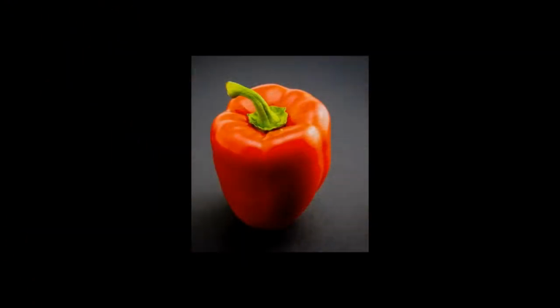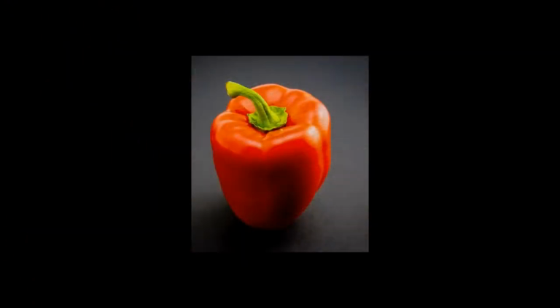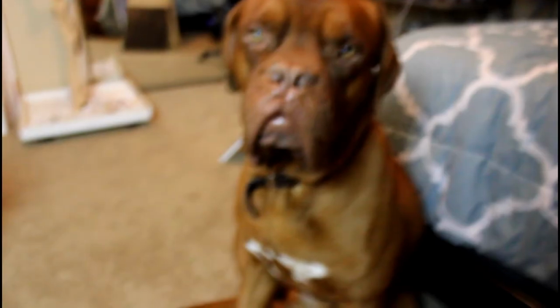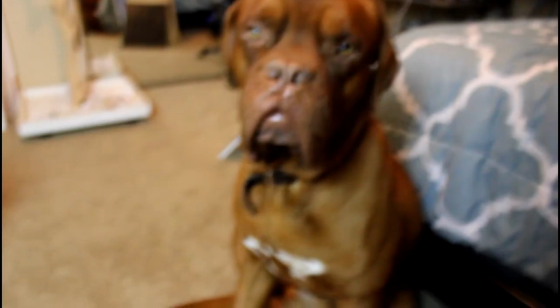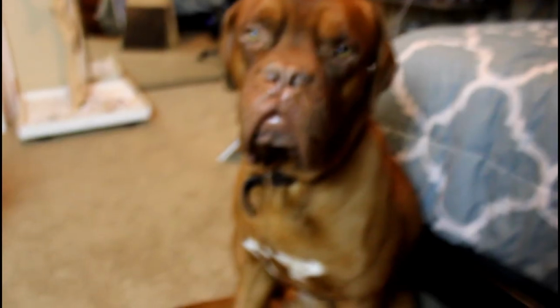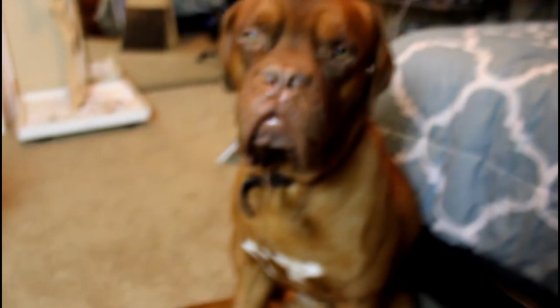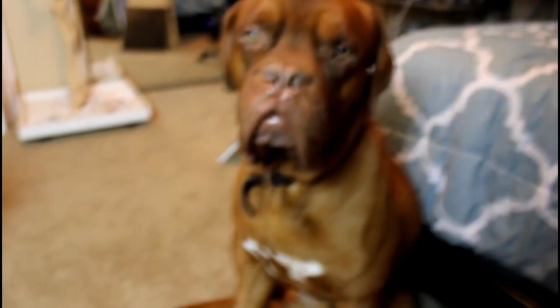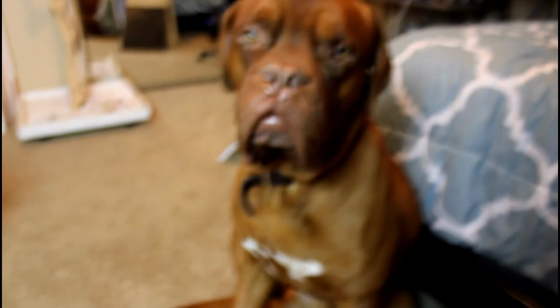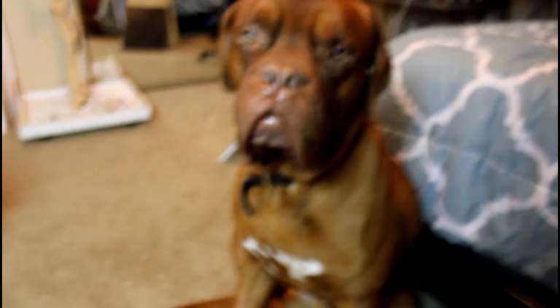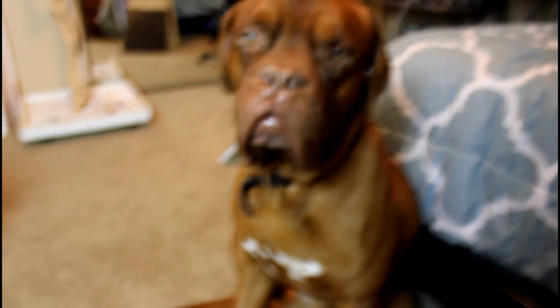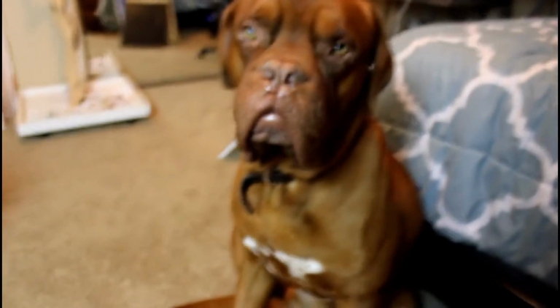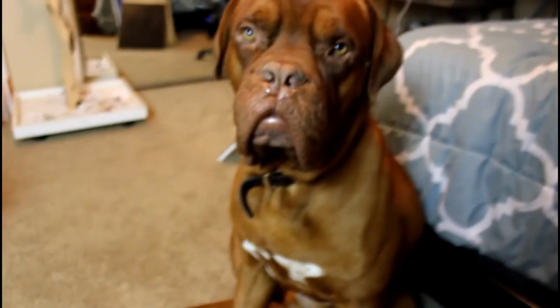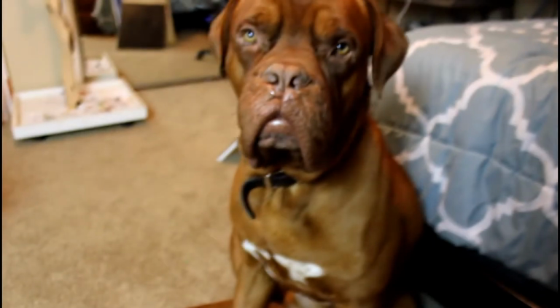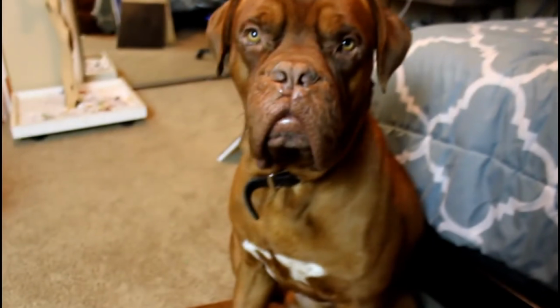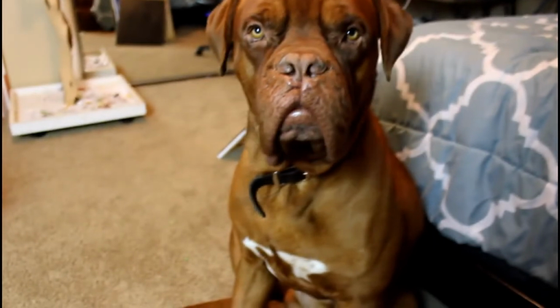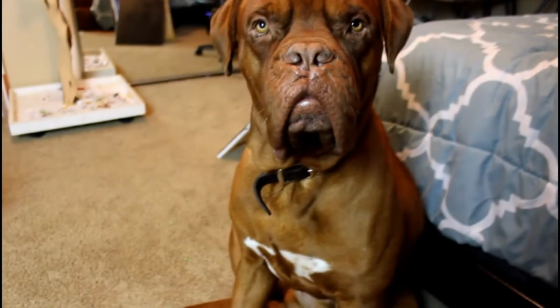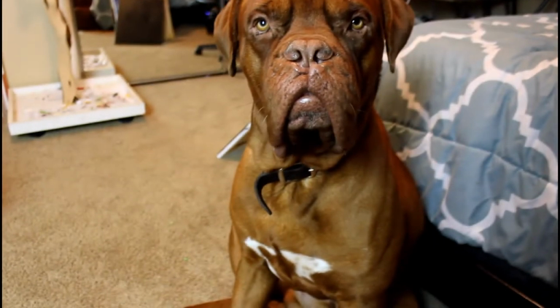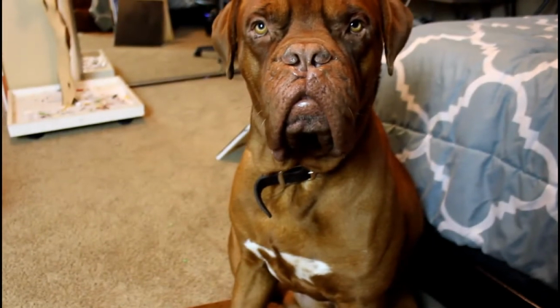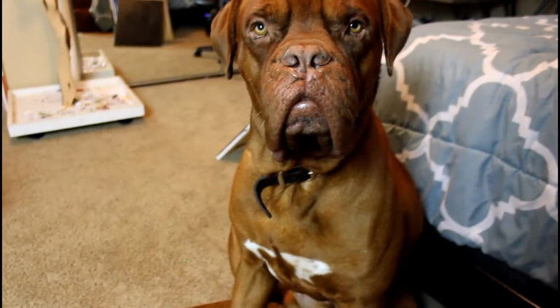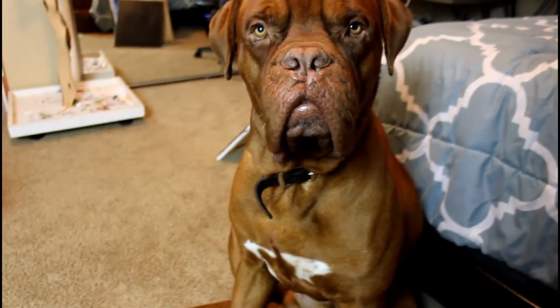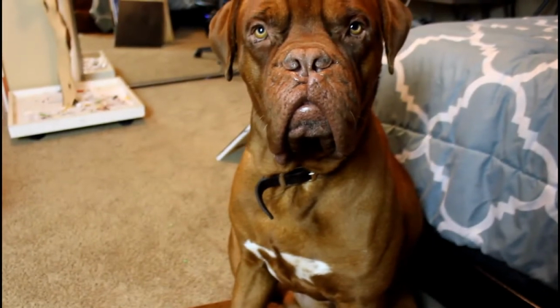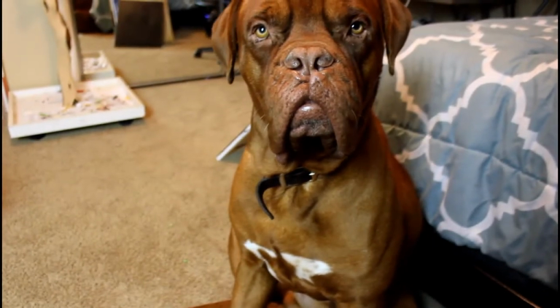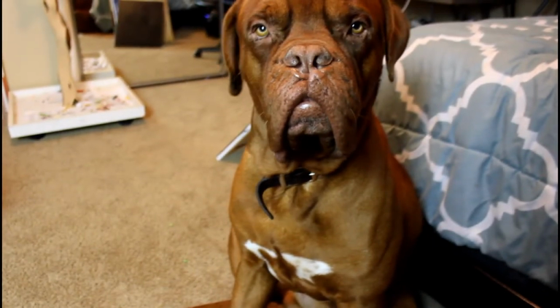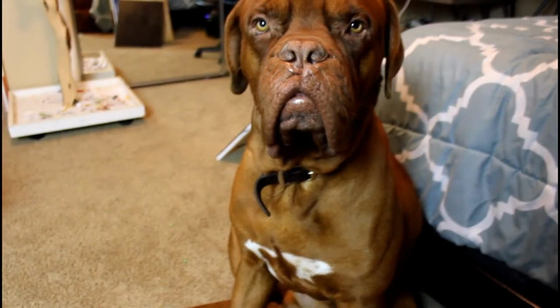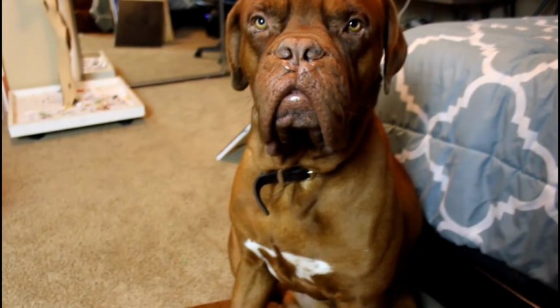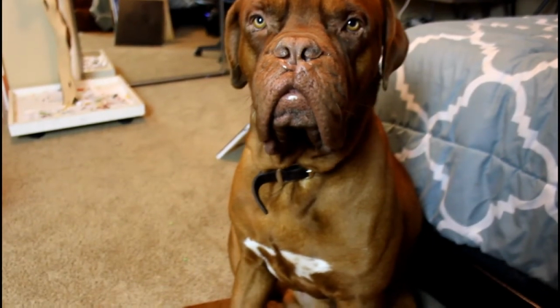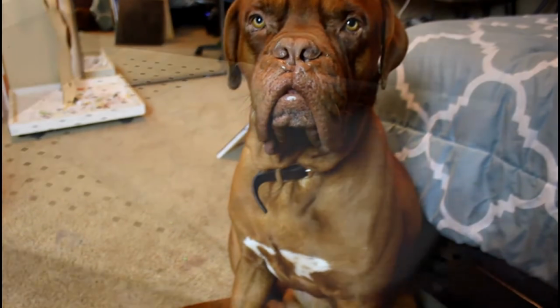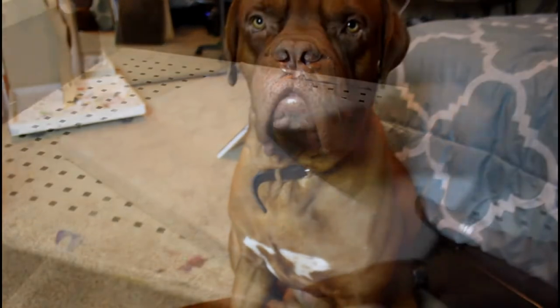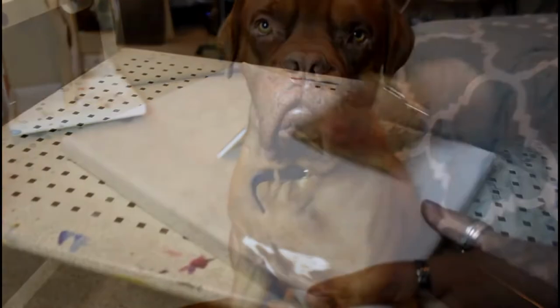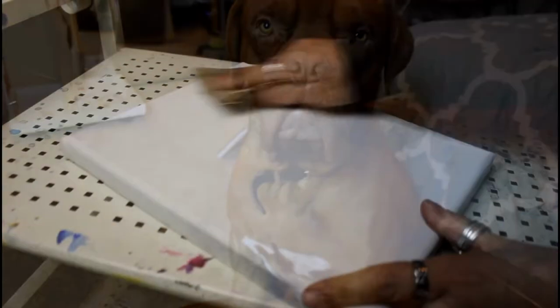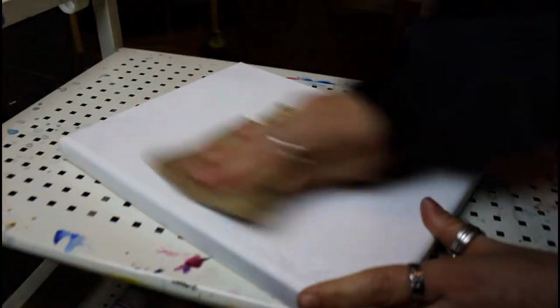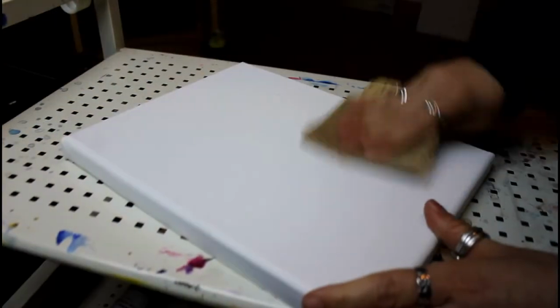I will link the reference photo in the description below, as well as a list of the colors that I used.